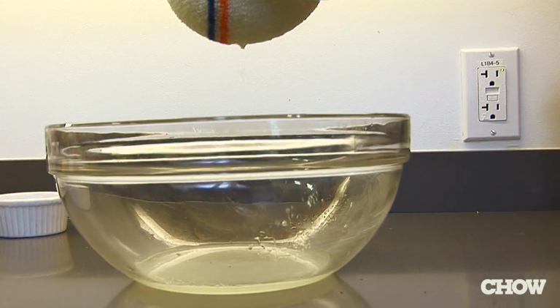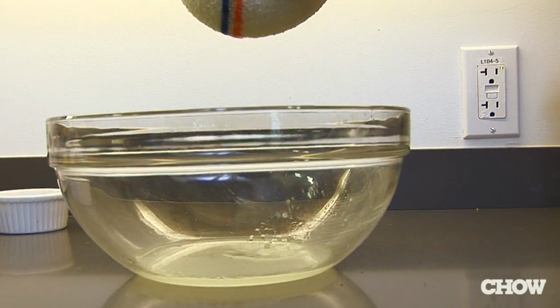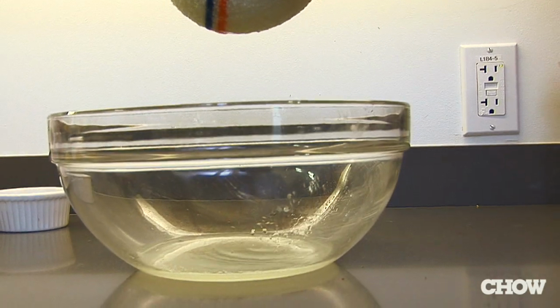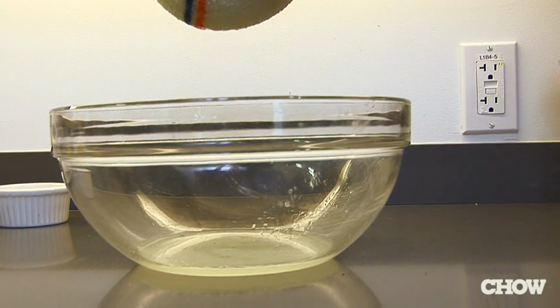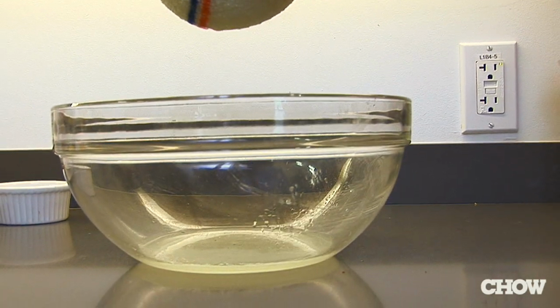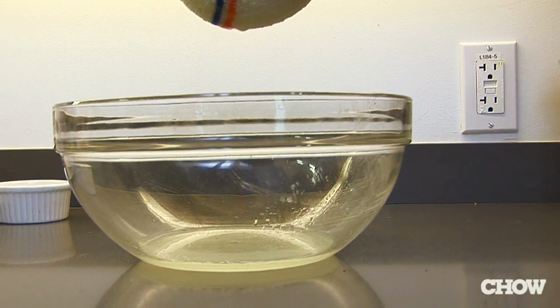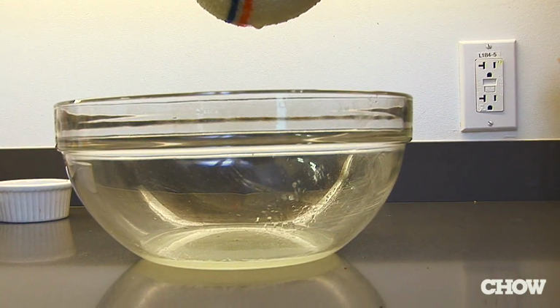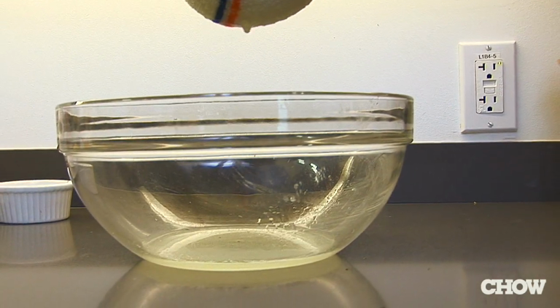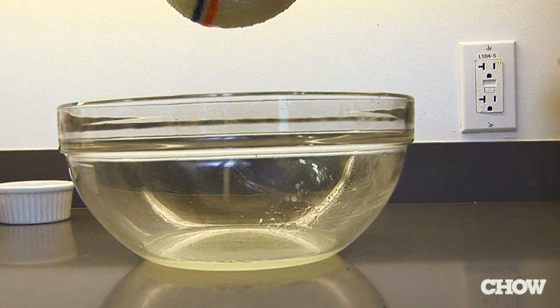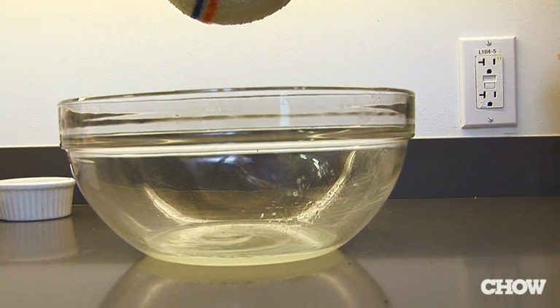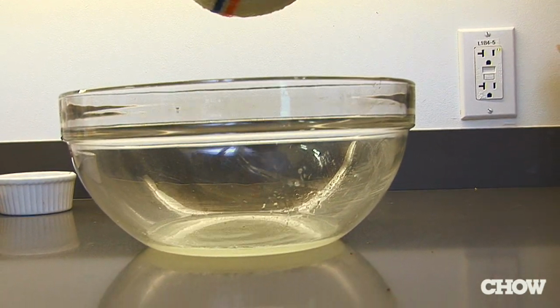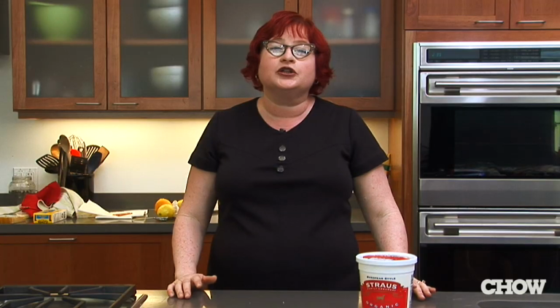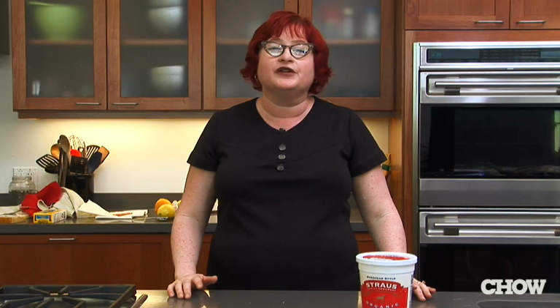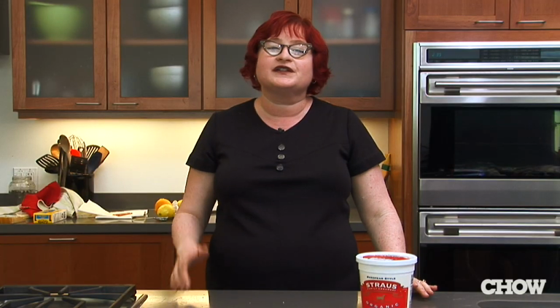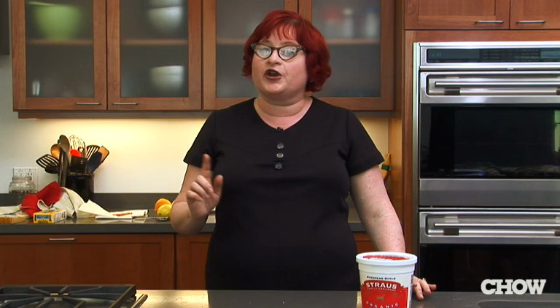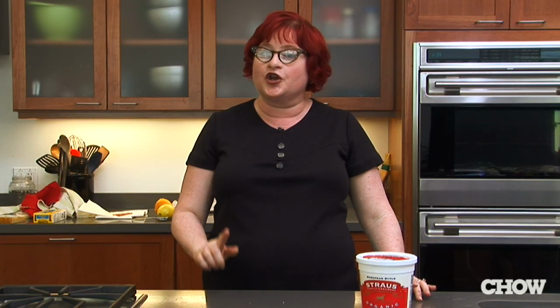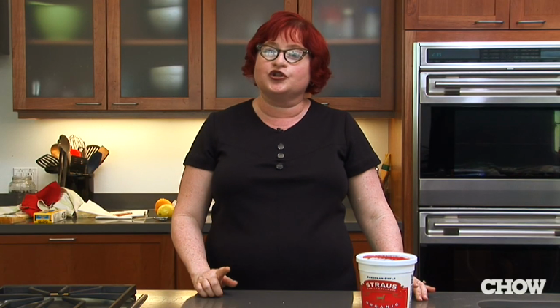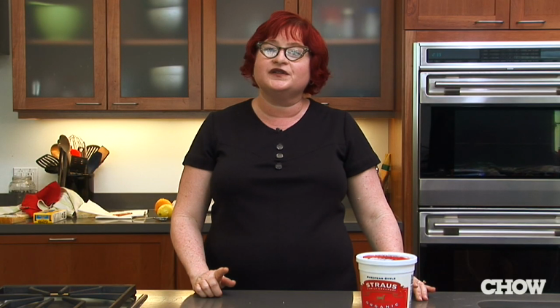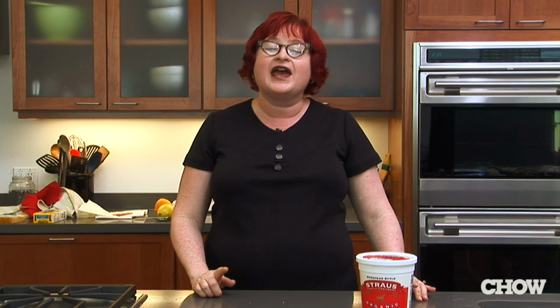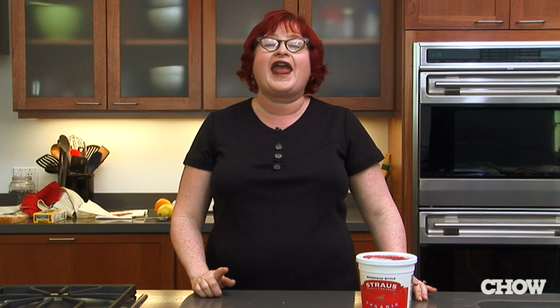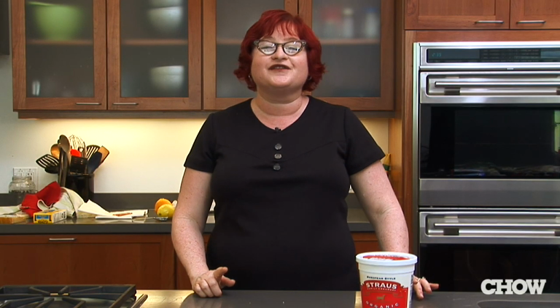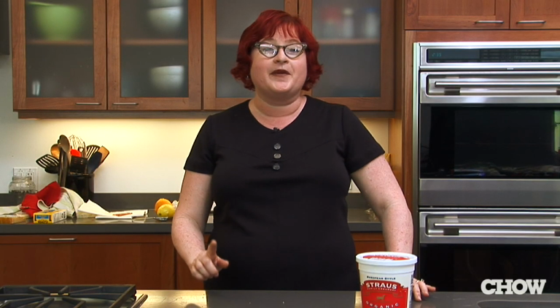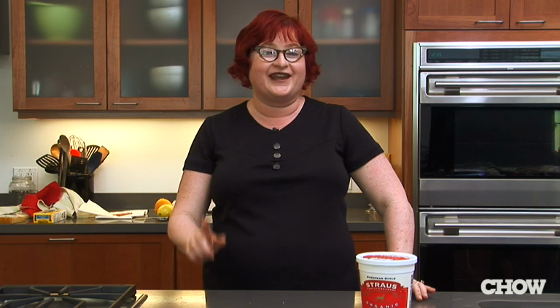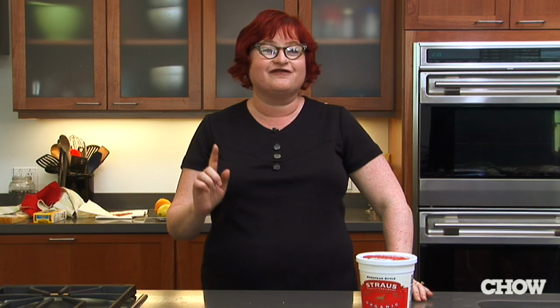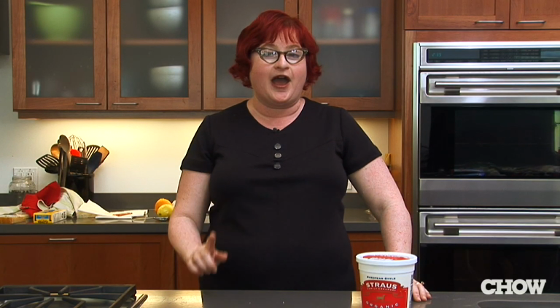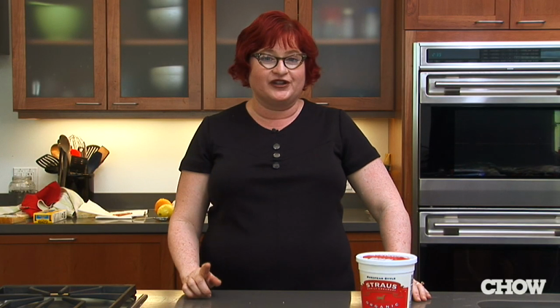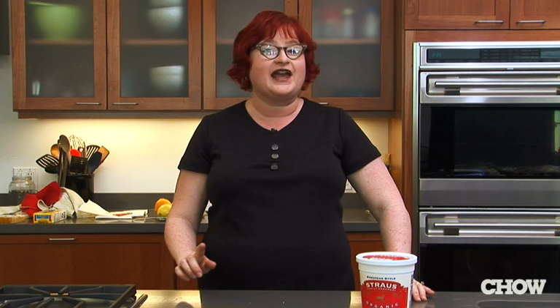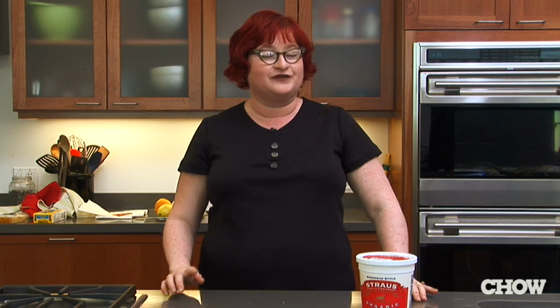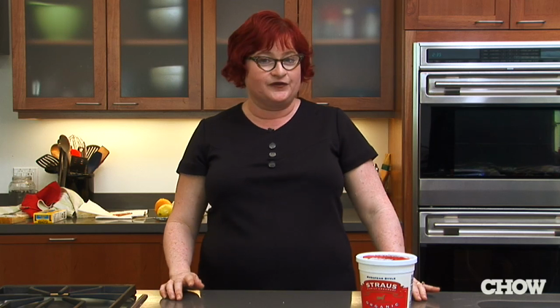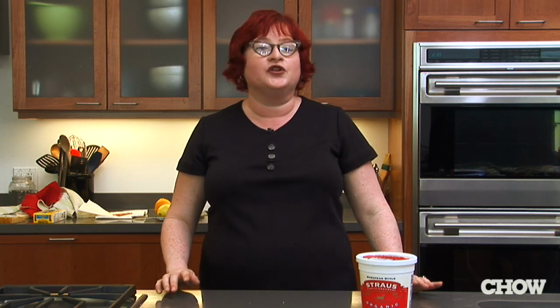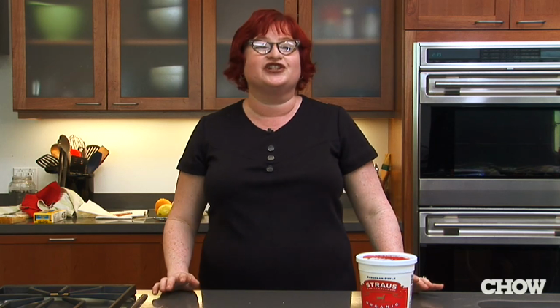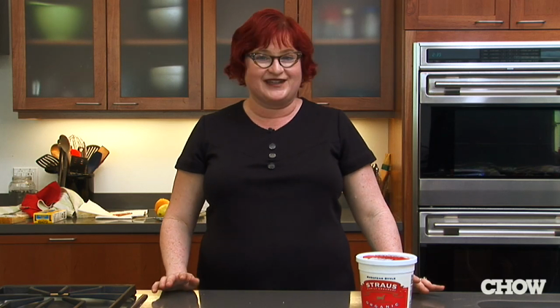You can use it any way you would use cream cheese, including spreading on your toast and for making fabulous and flavorful cheesecake.